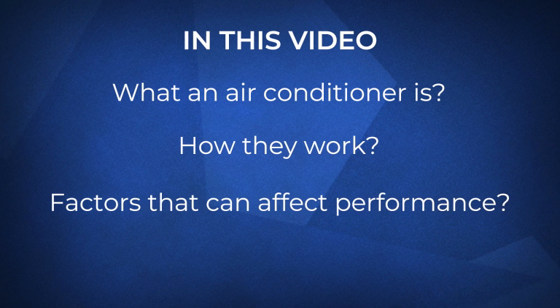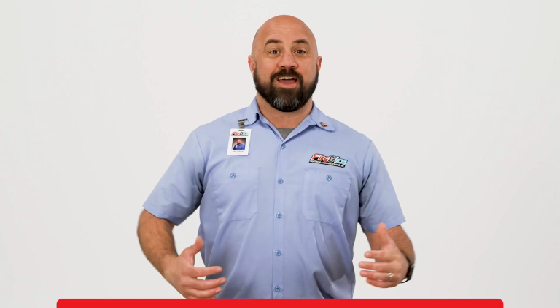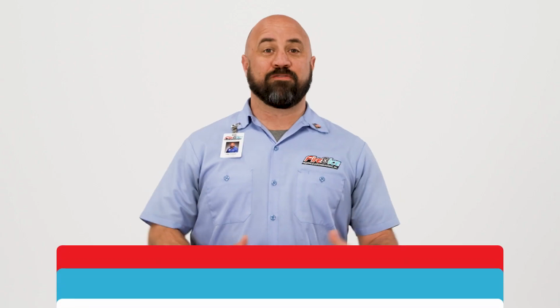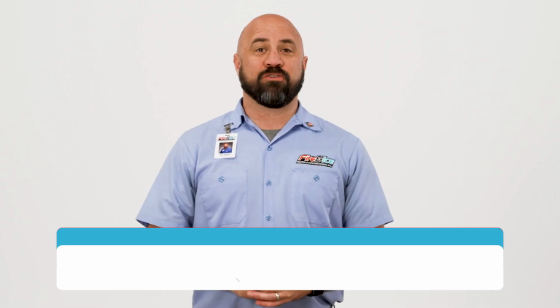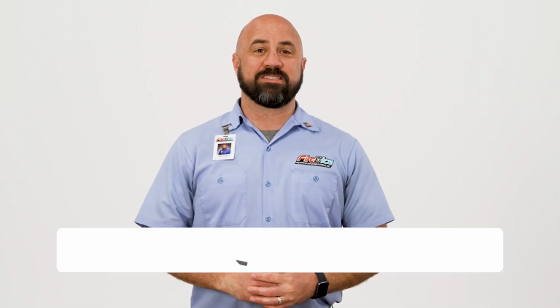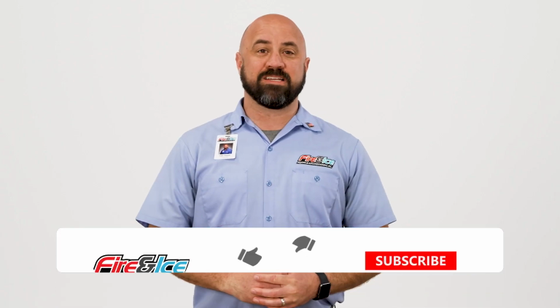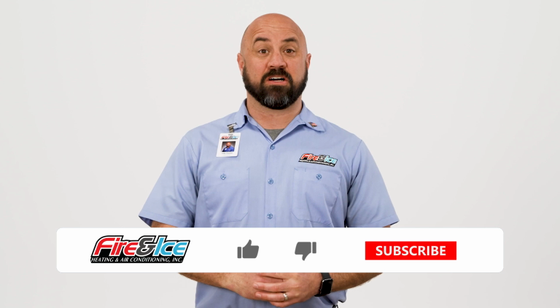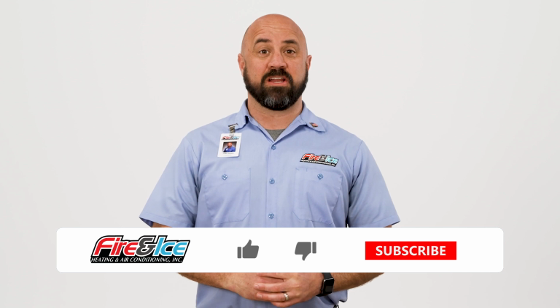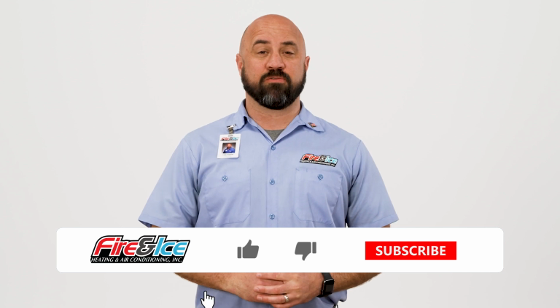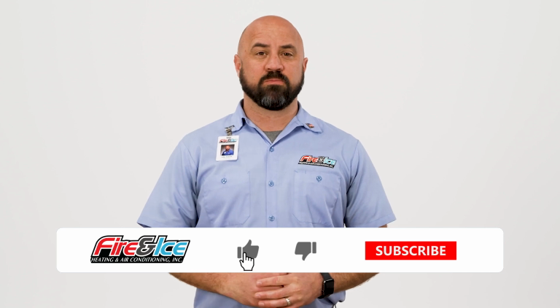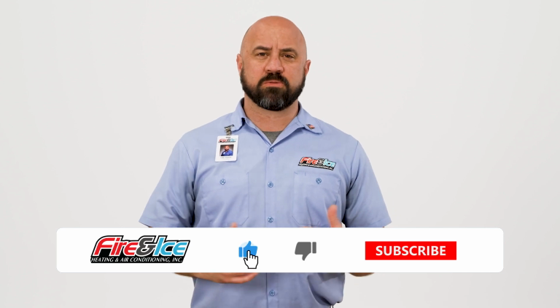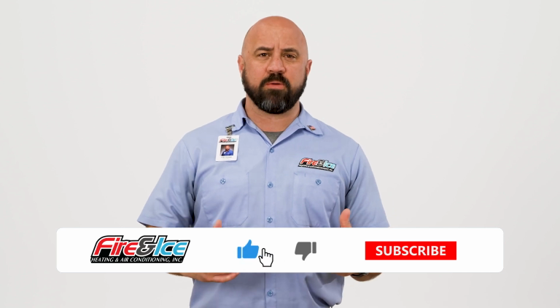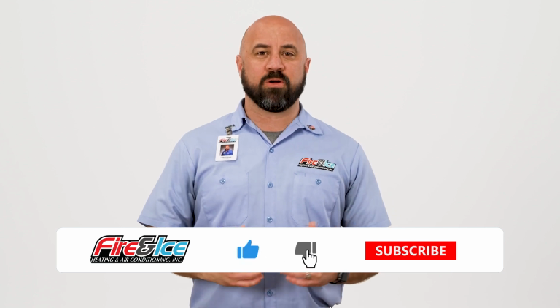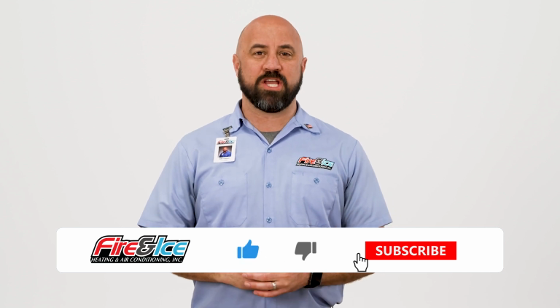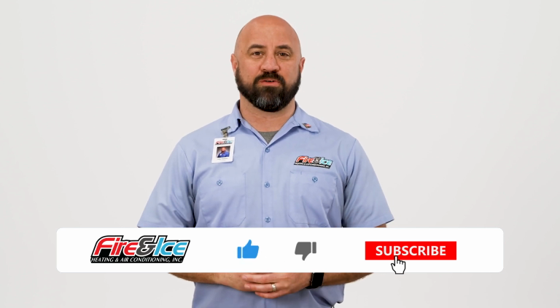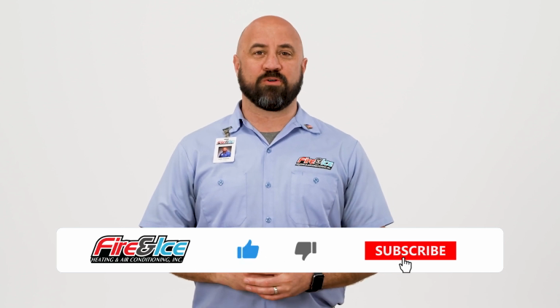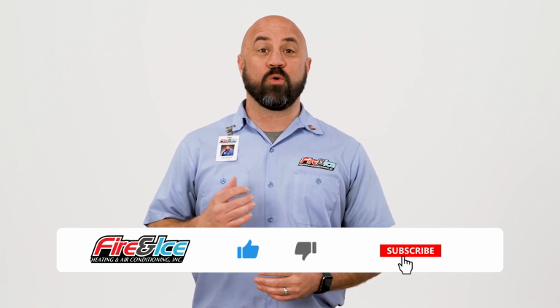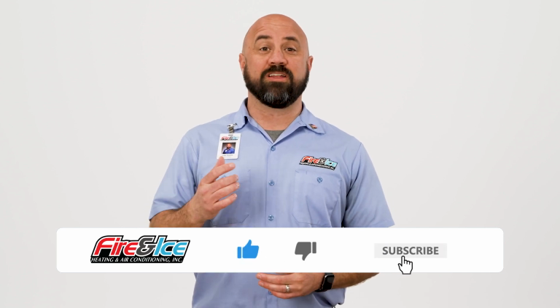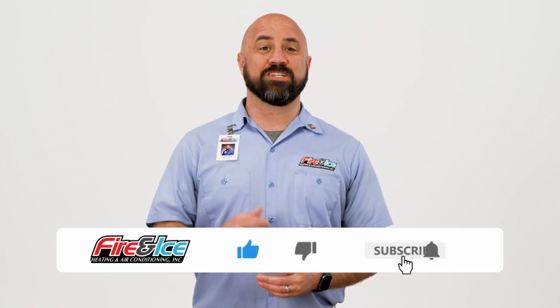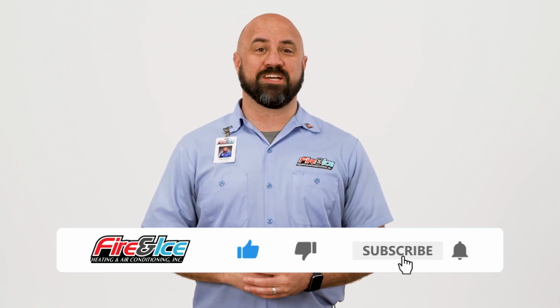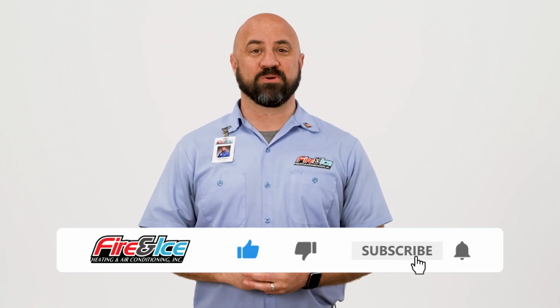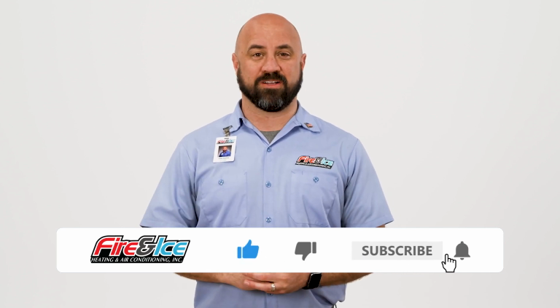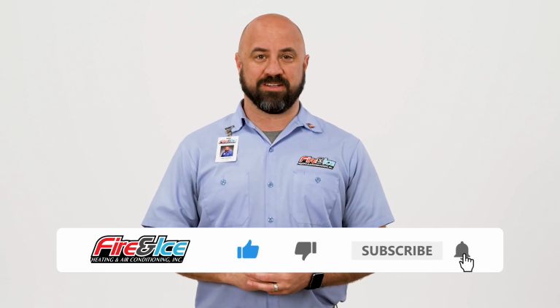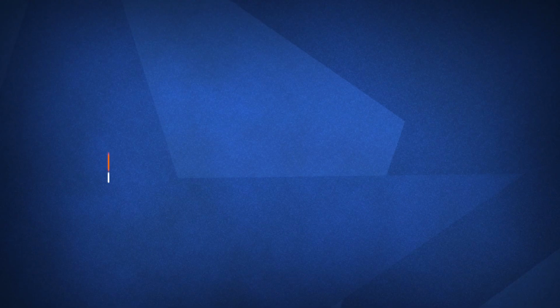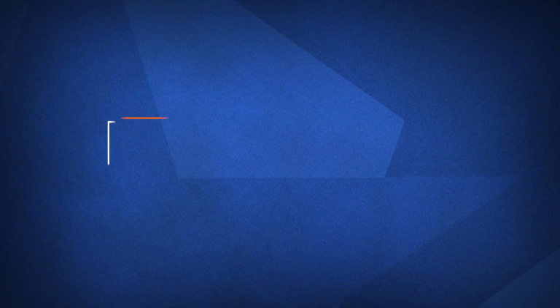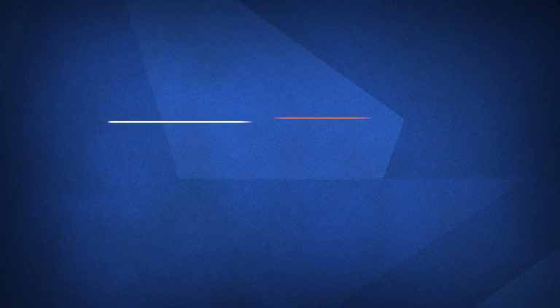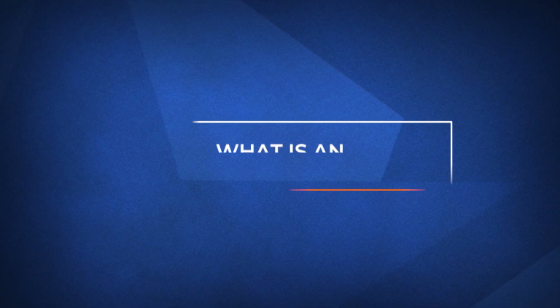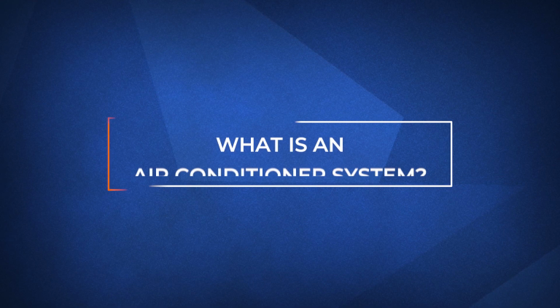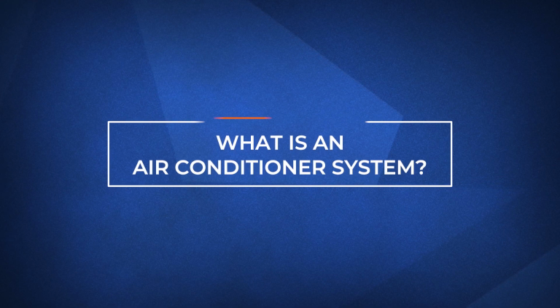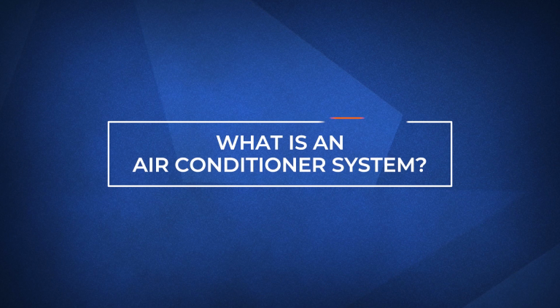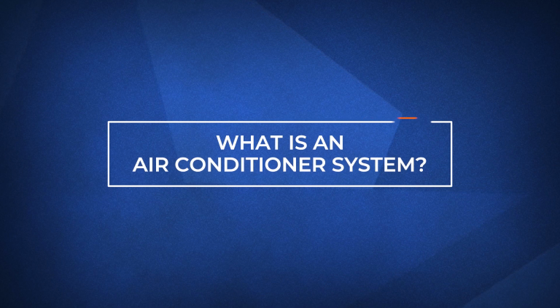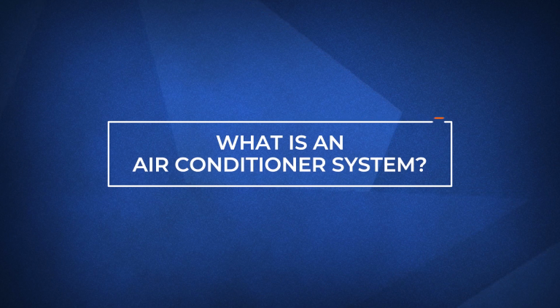And if you find today's content helpful, subscribe to our channel for weekly educational content.